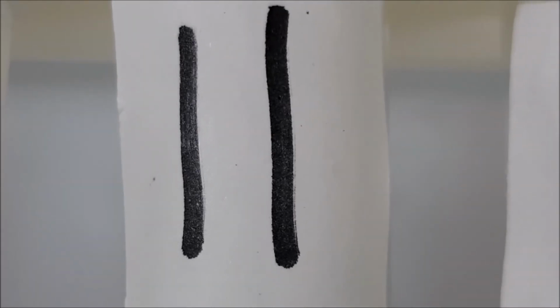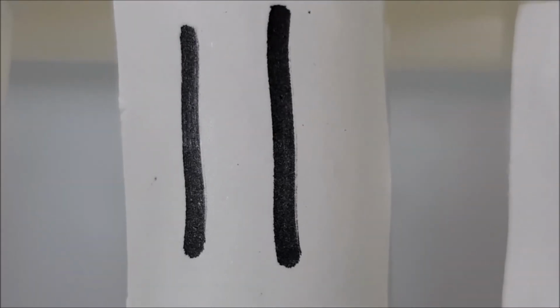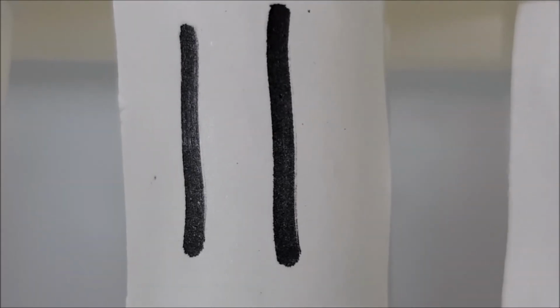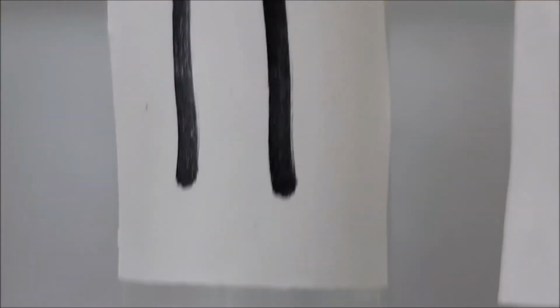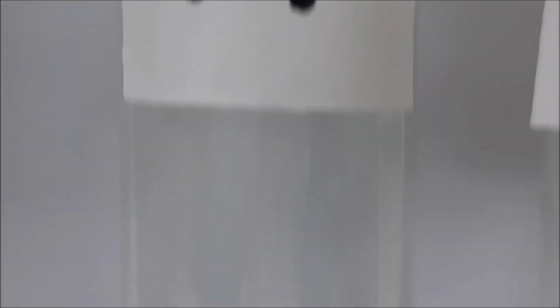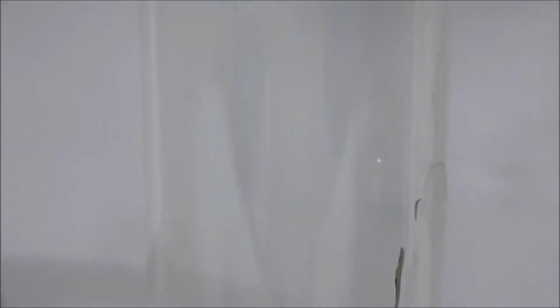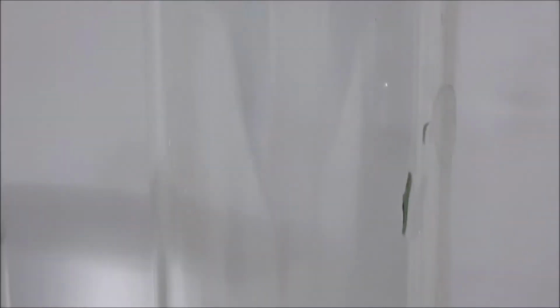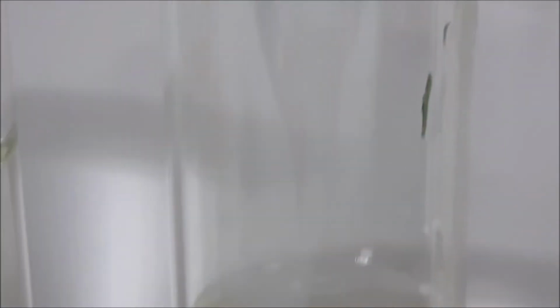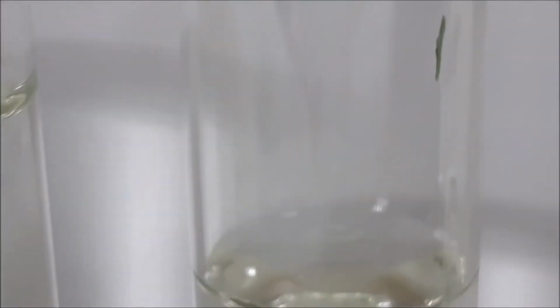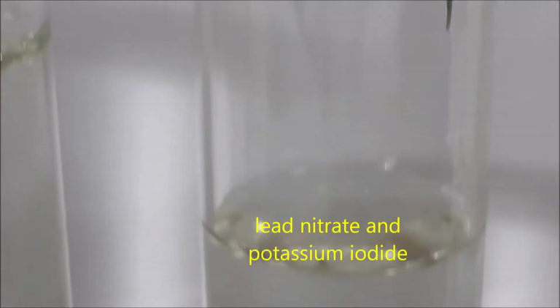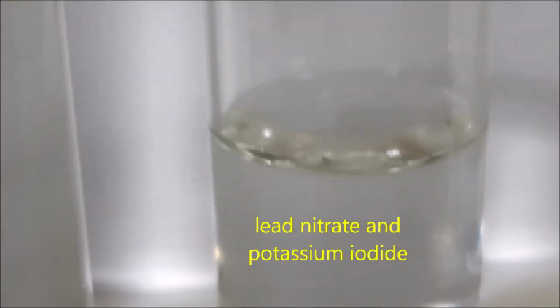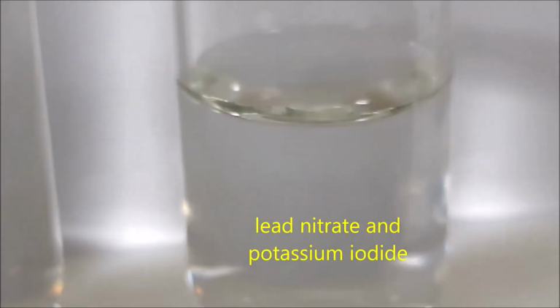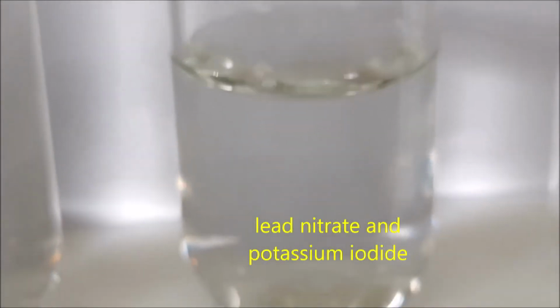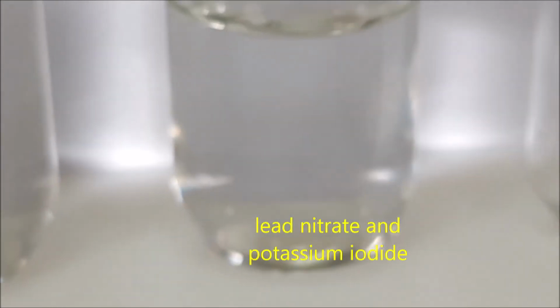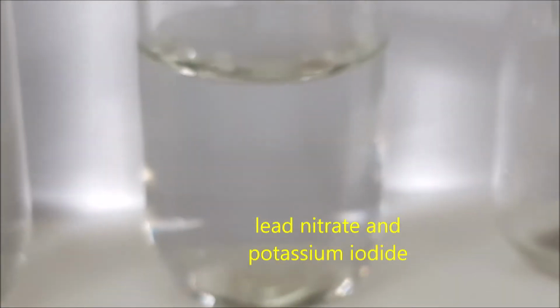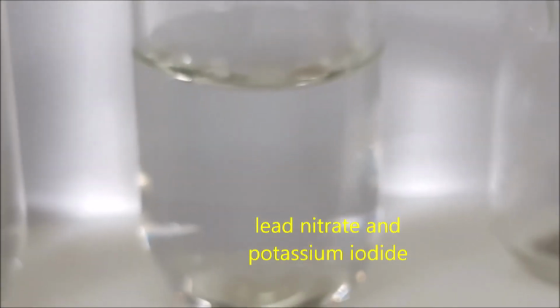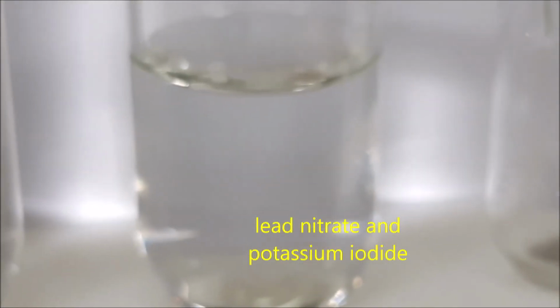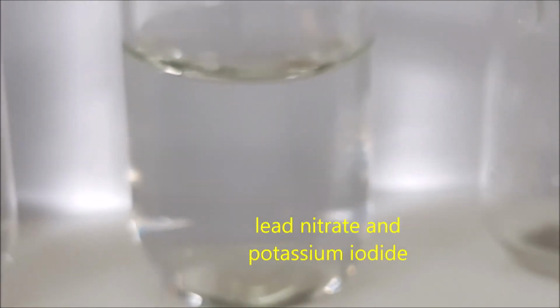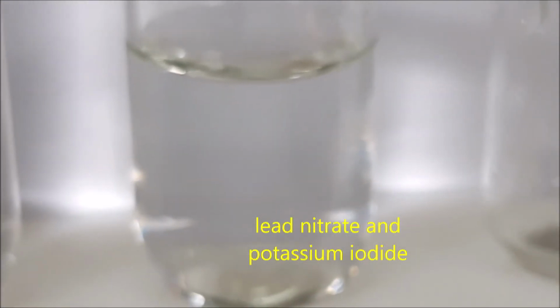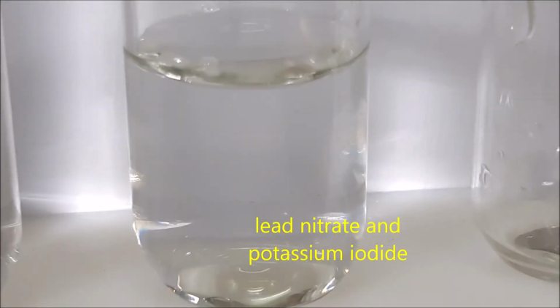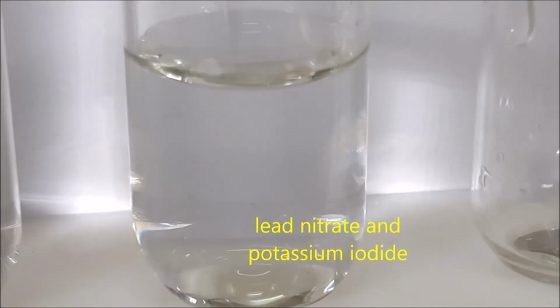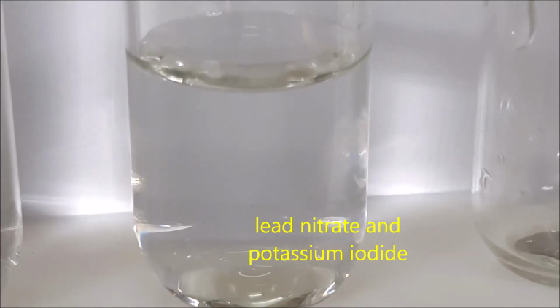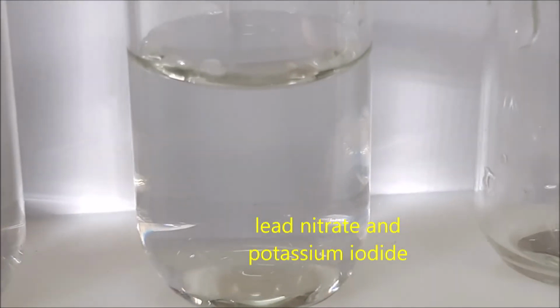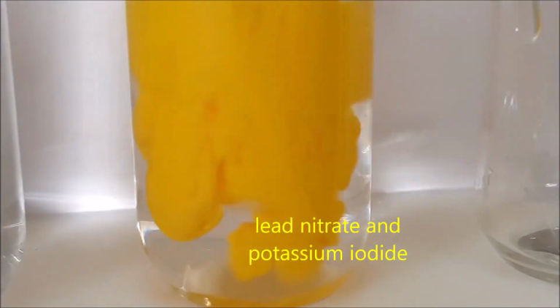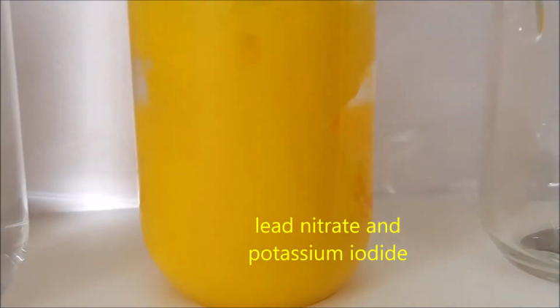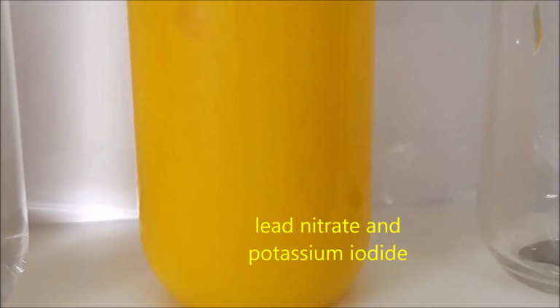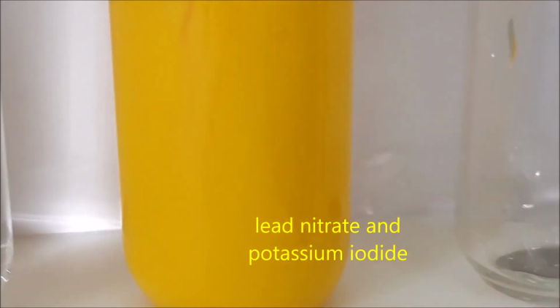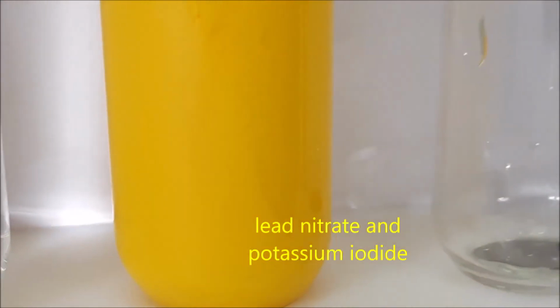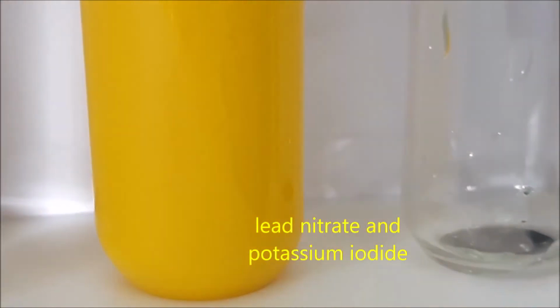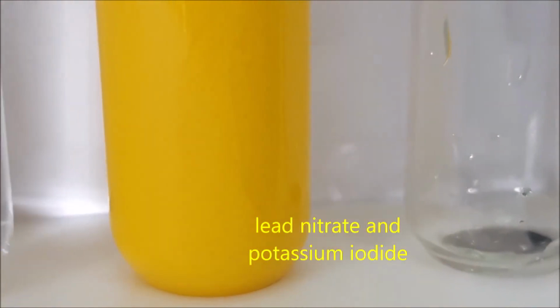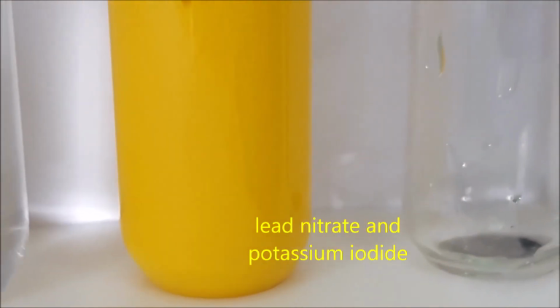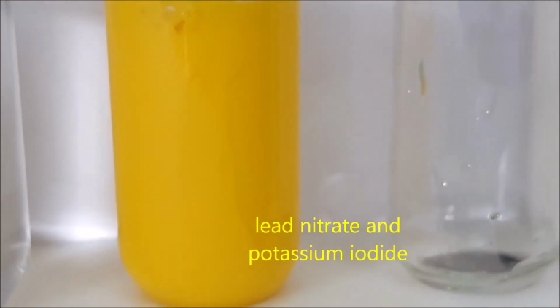For test tube number eleven, we have lead nitrate and potassium iodide.